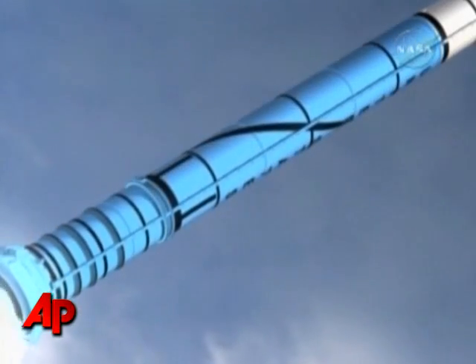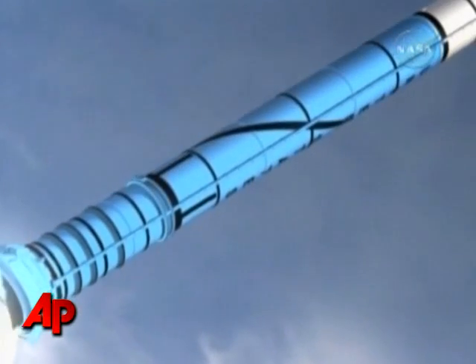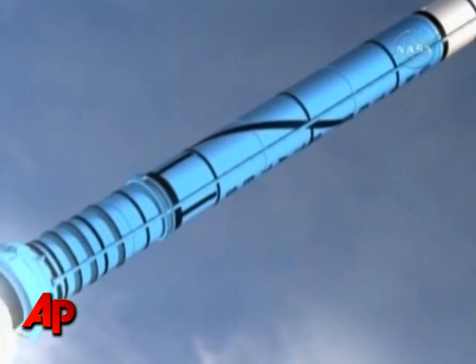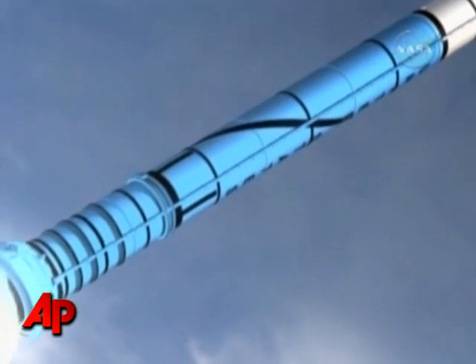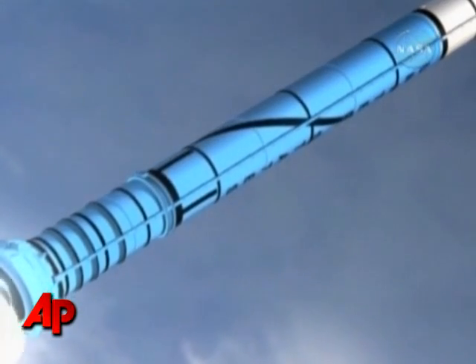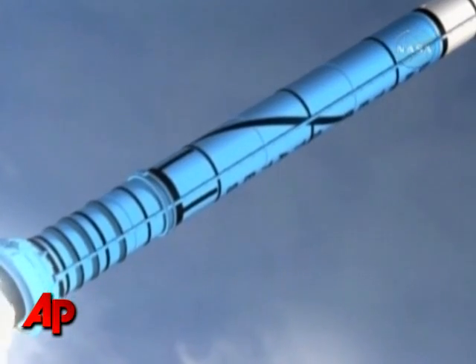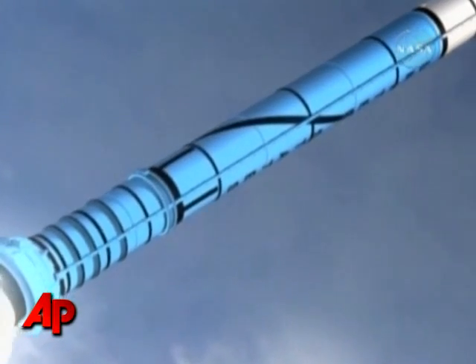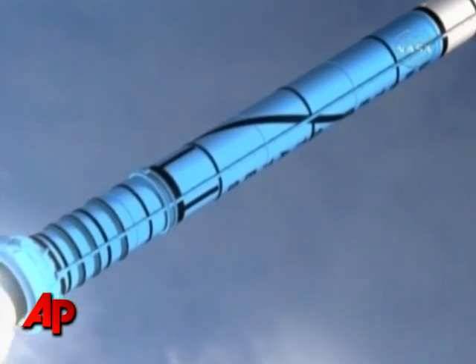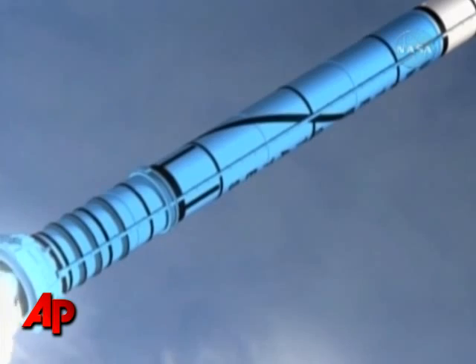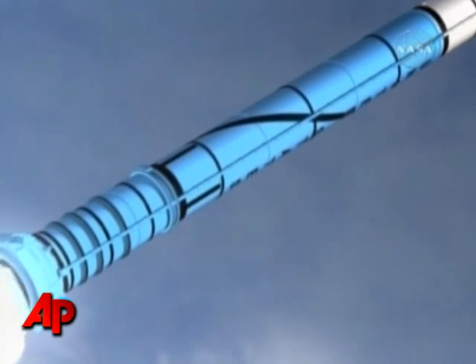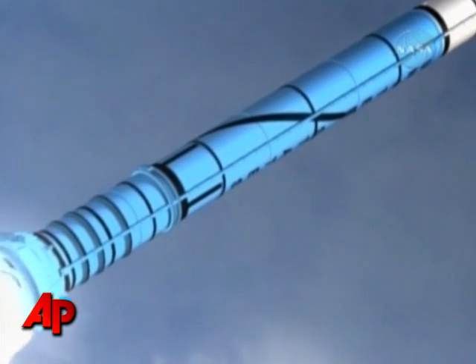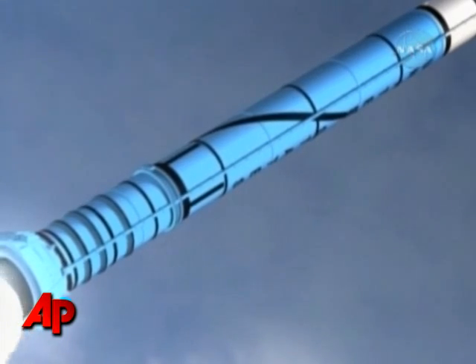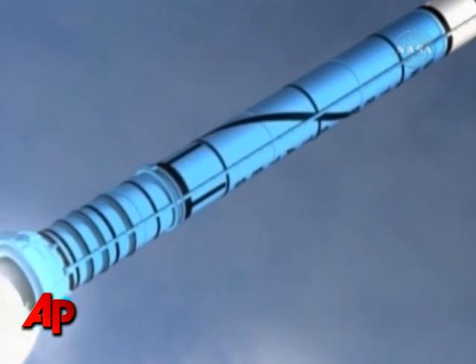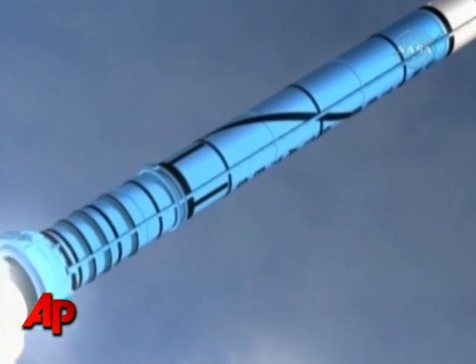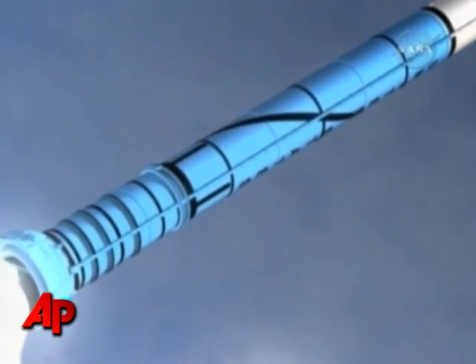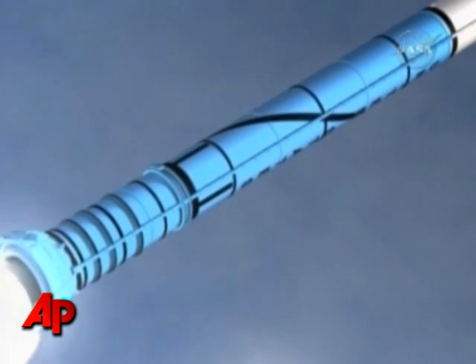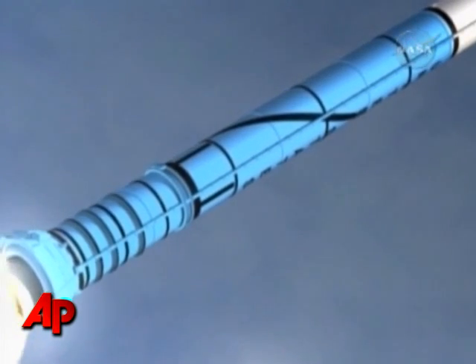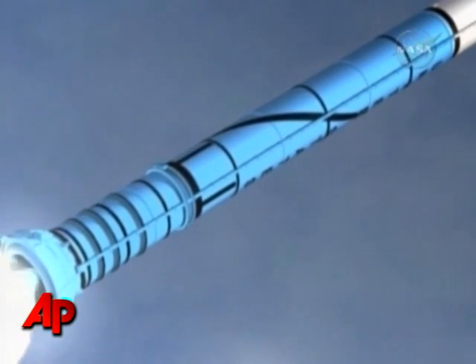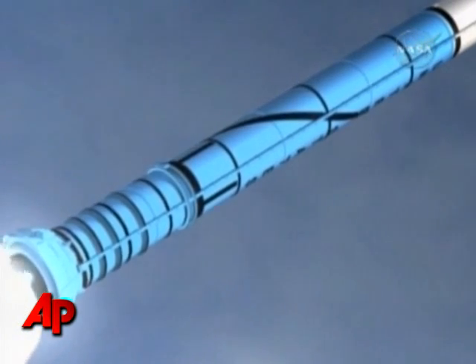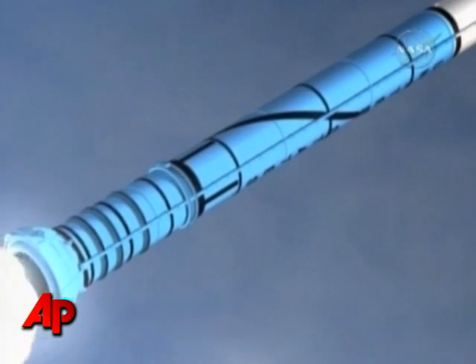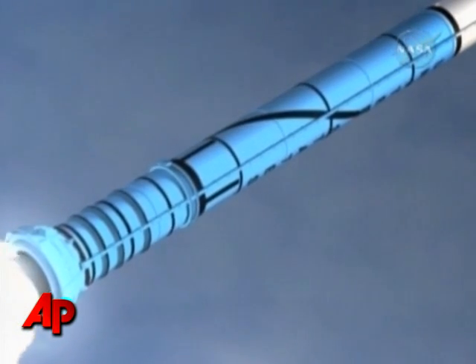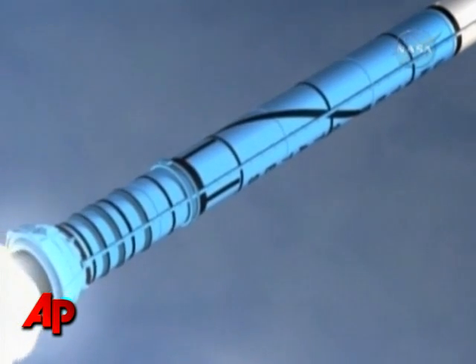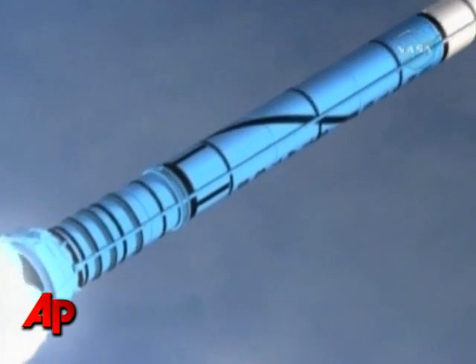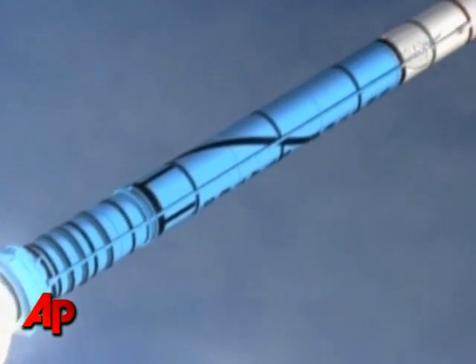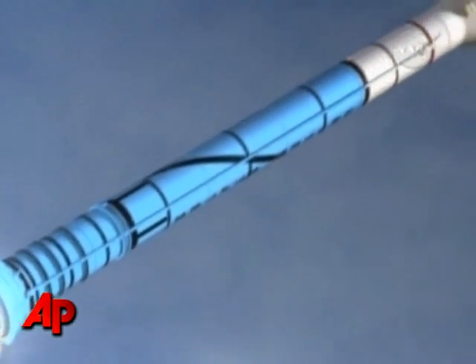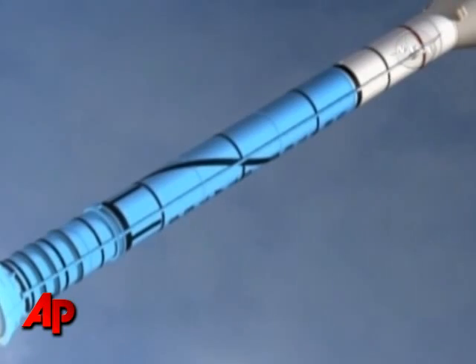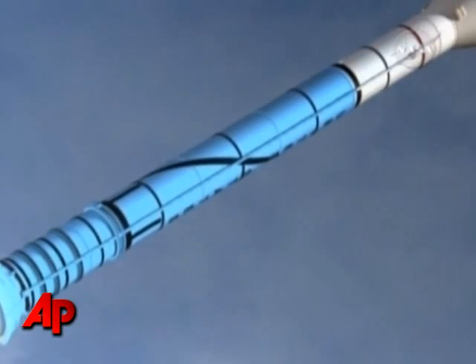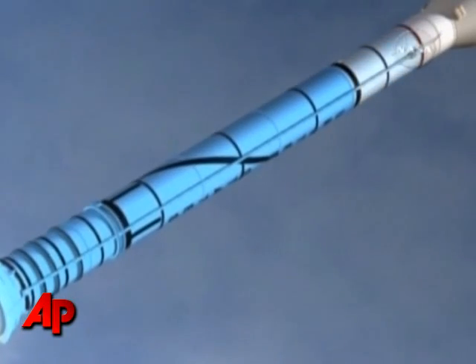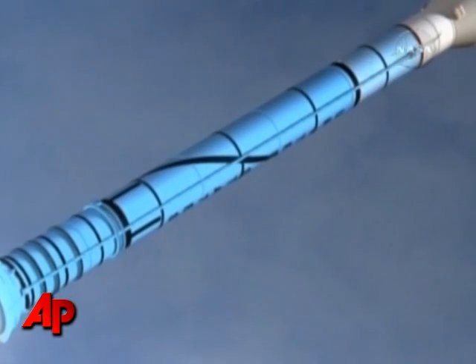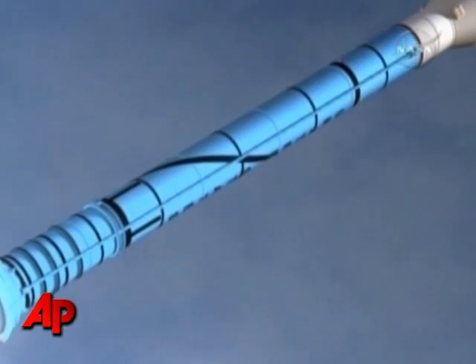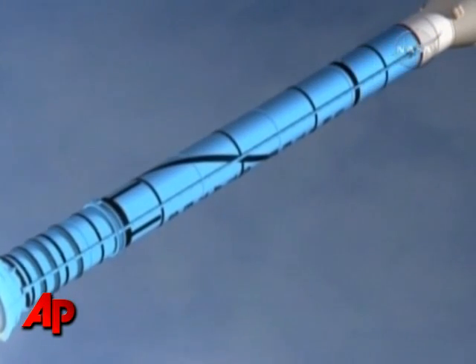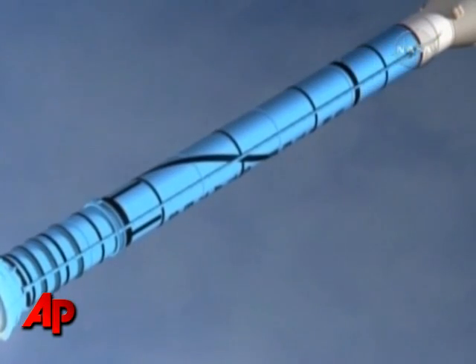Tuesday's test won't even leave the Earth's atmosphere — a simple up-and-down flight — but the results will show if changes are needed.